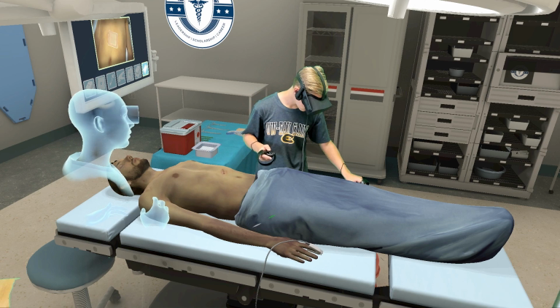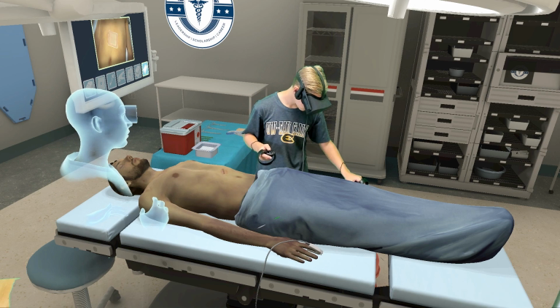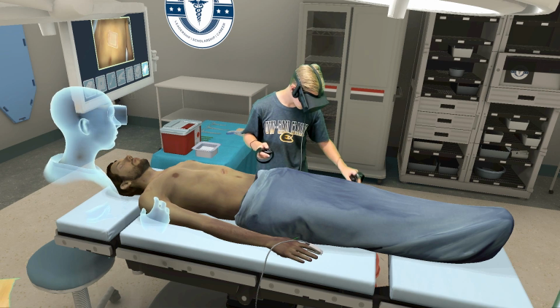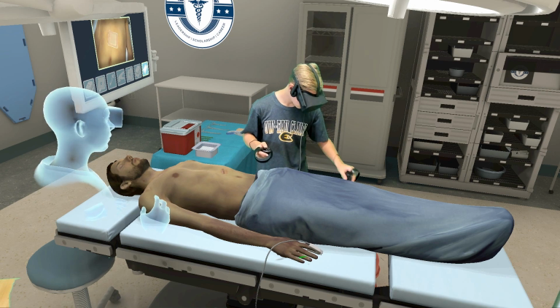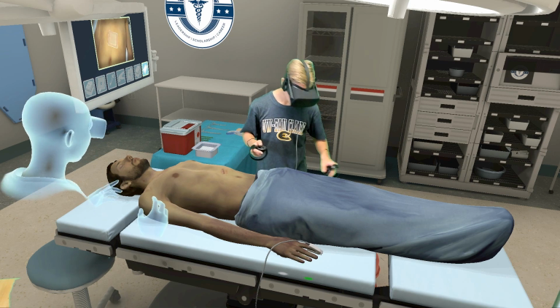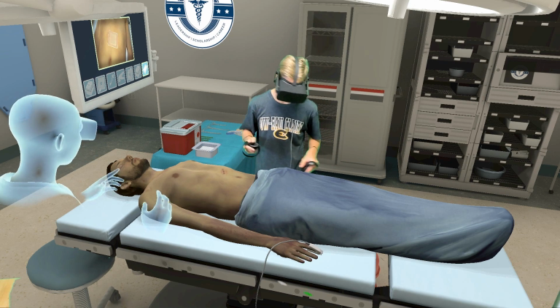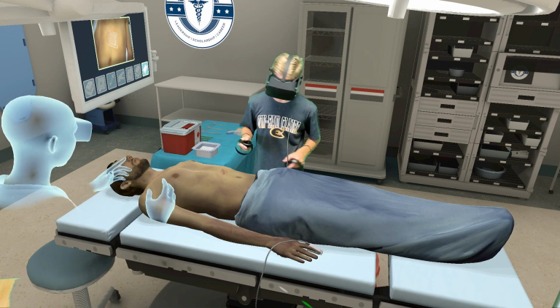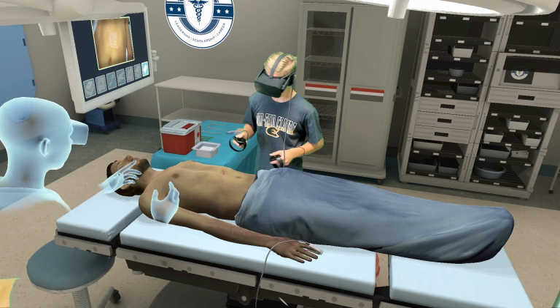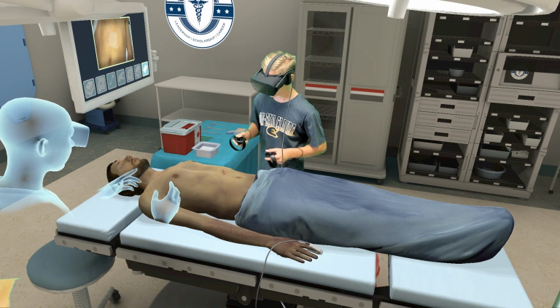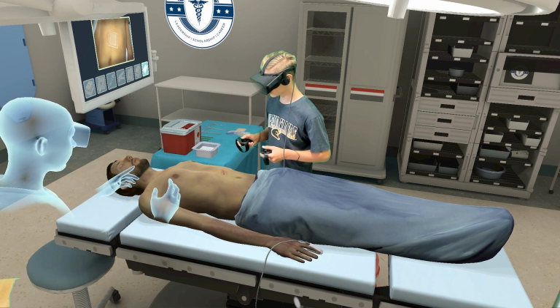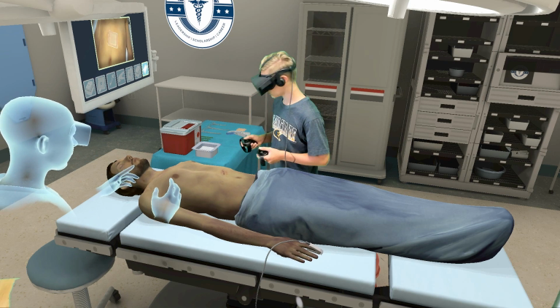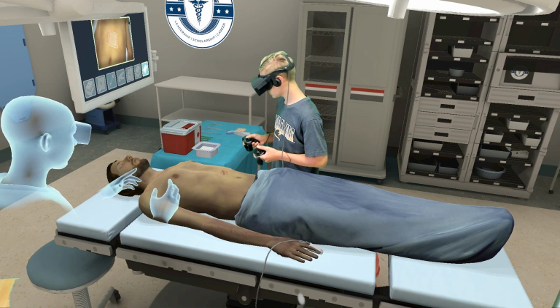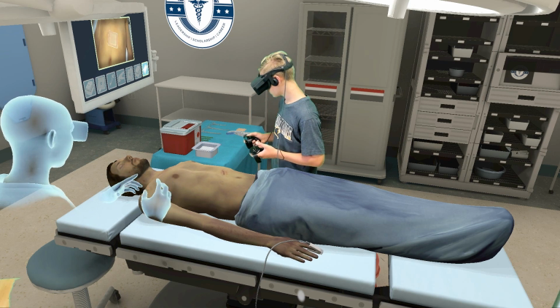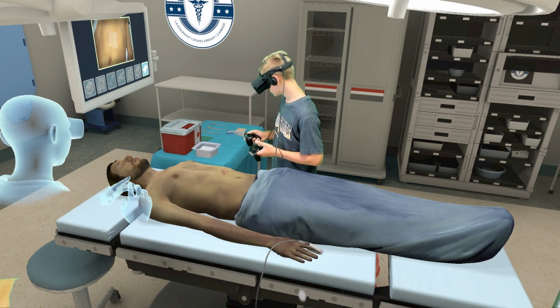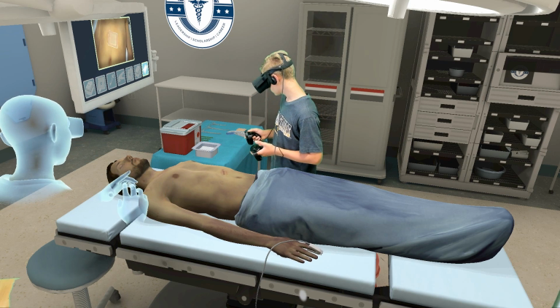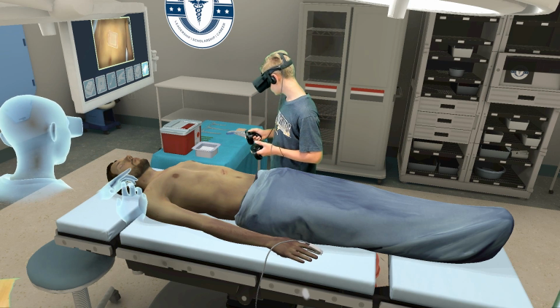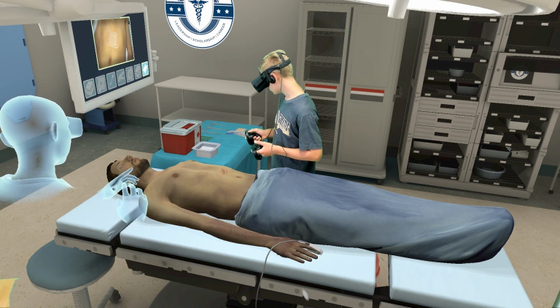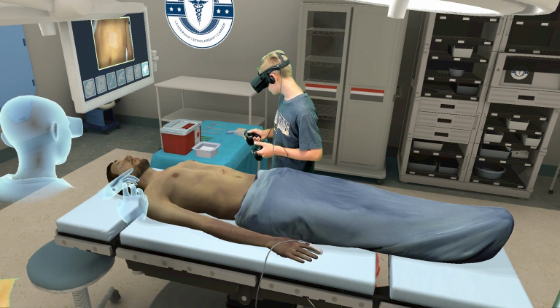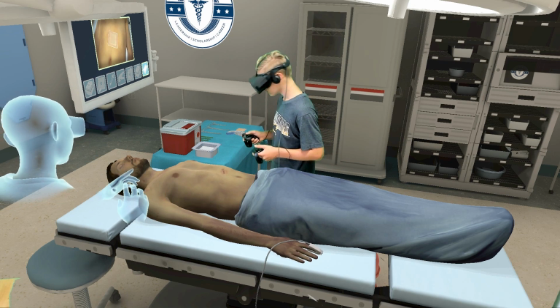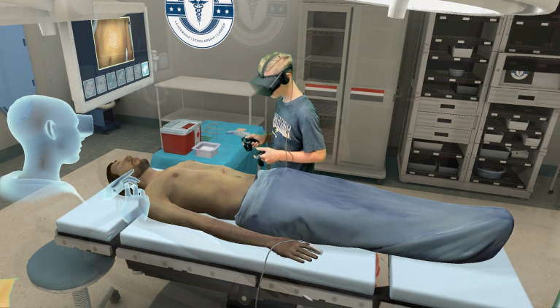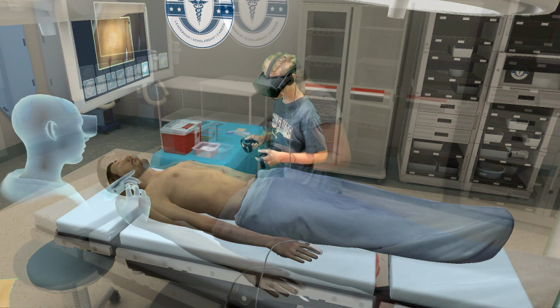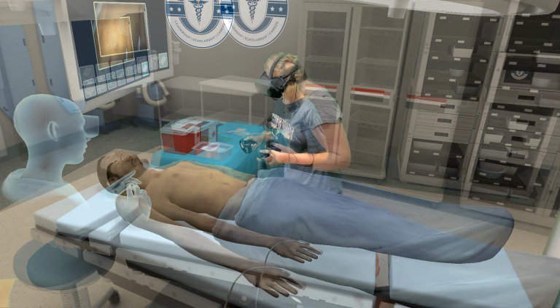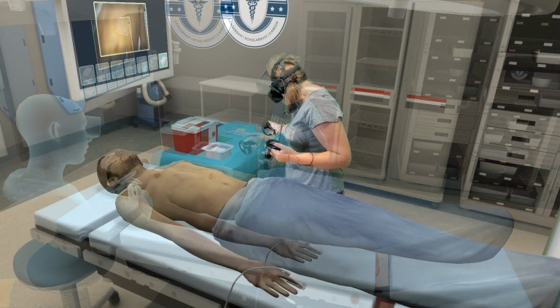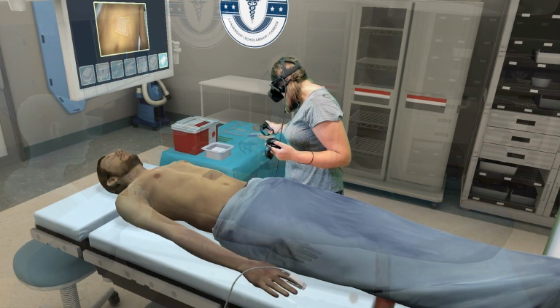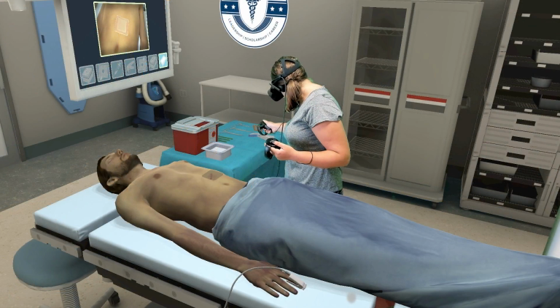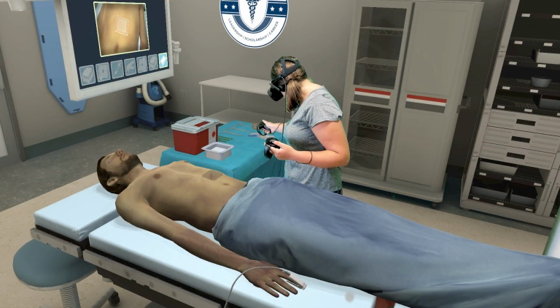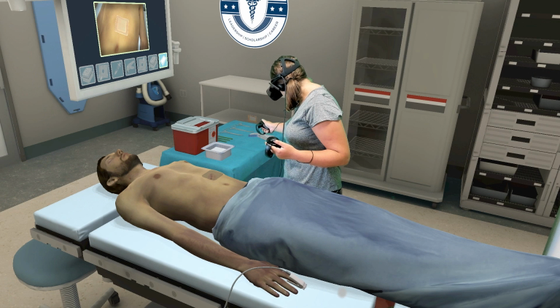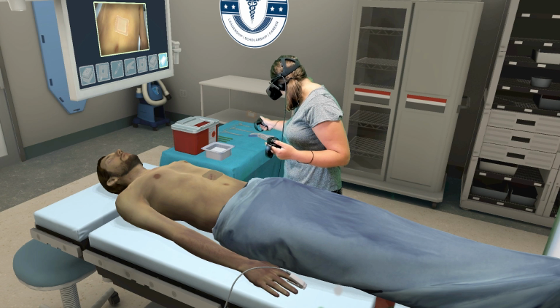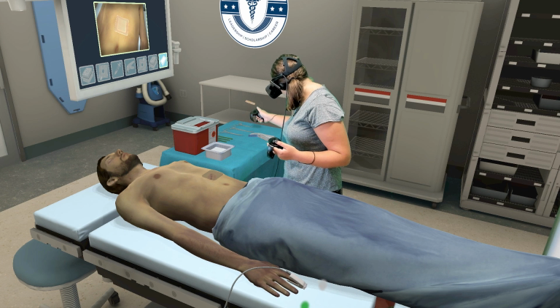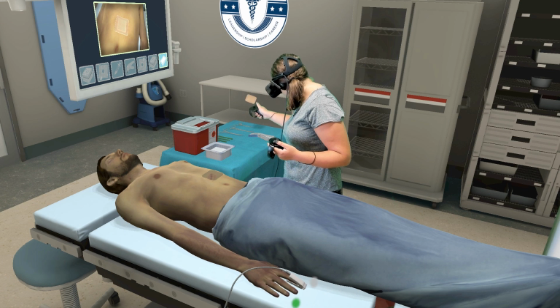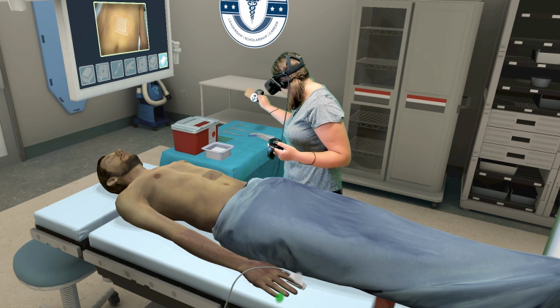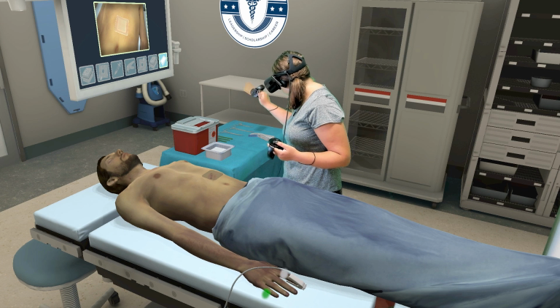The last thing to do is dress the stapled wound with a bandage. Place it gently over the wound.